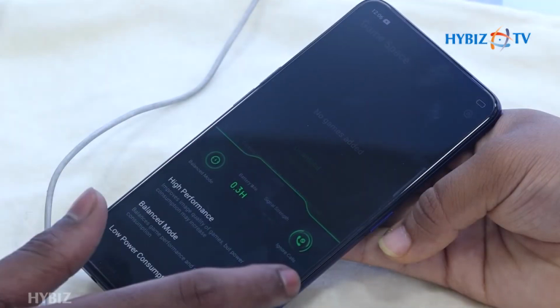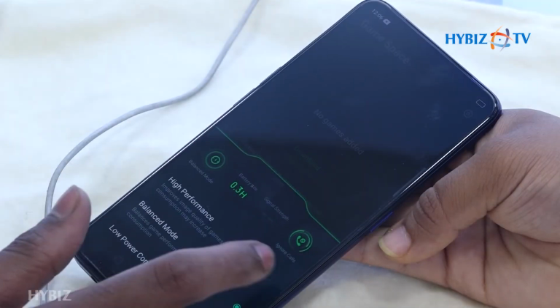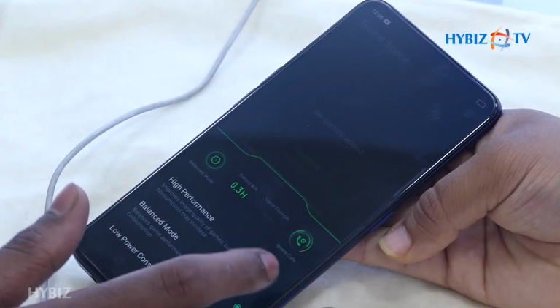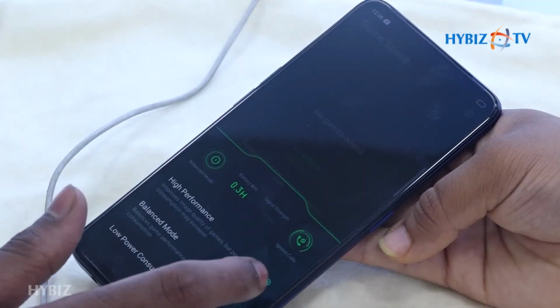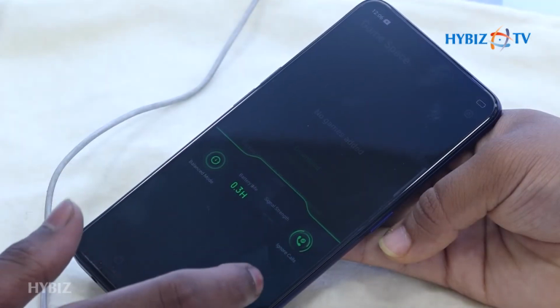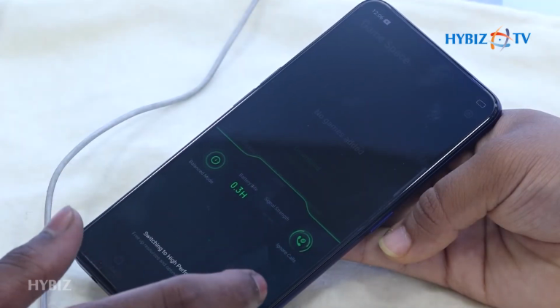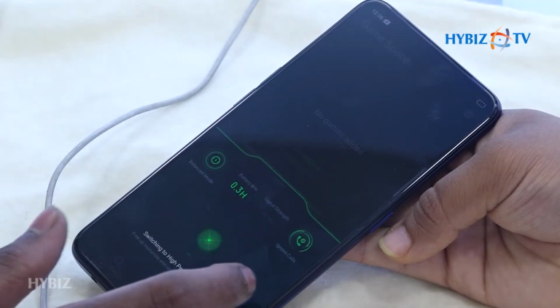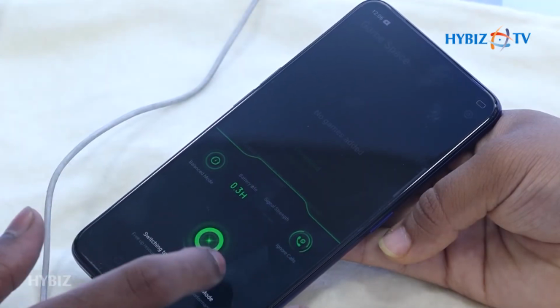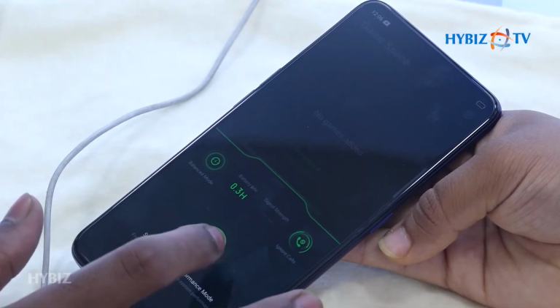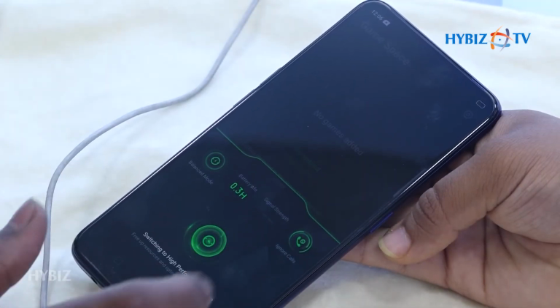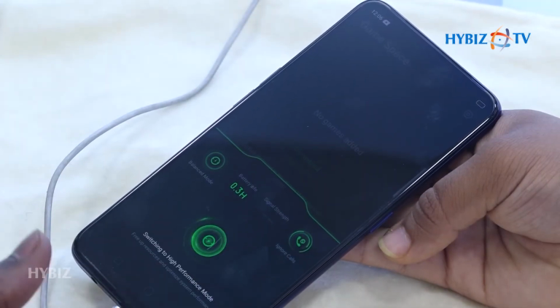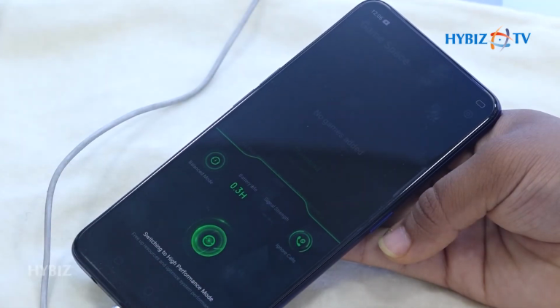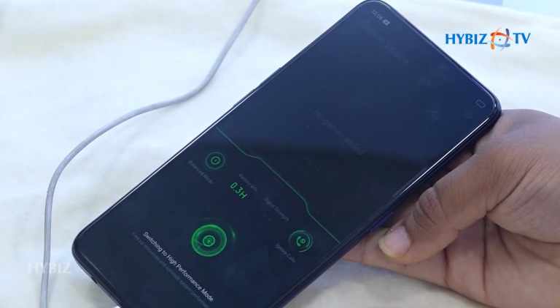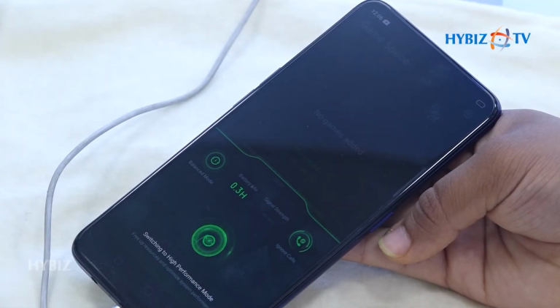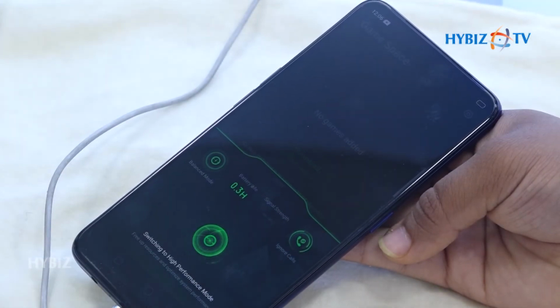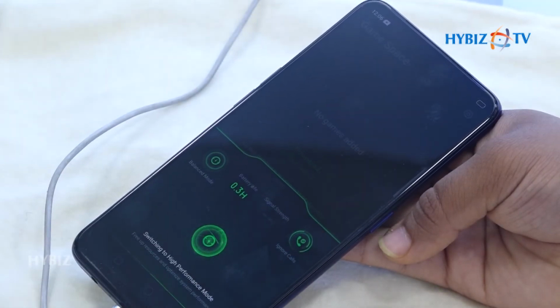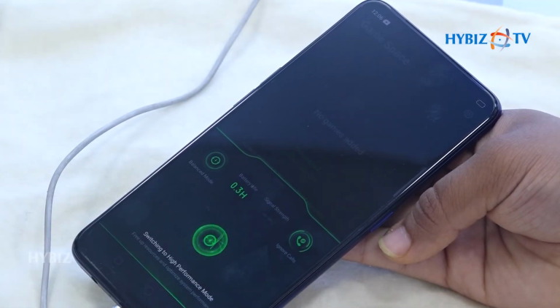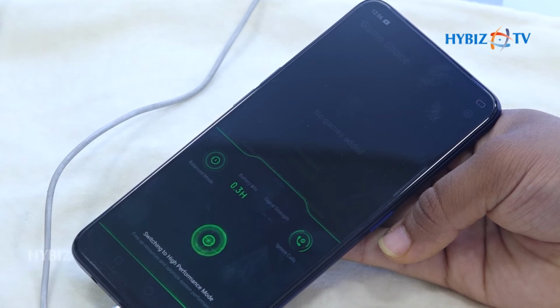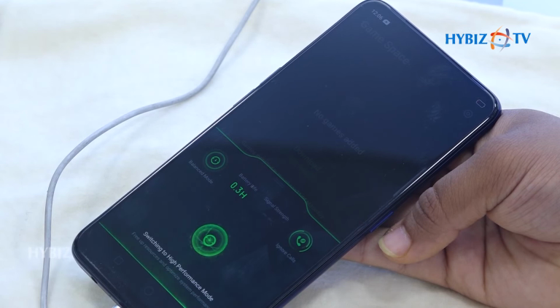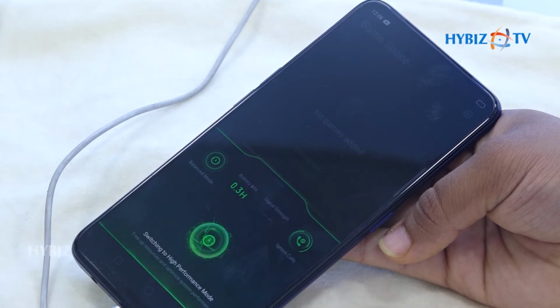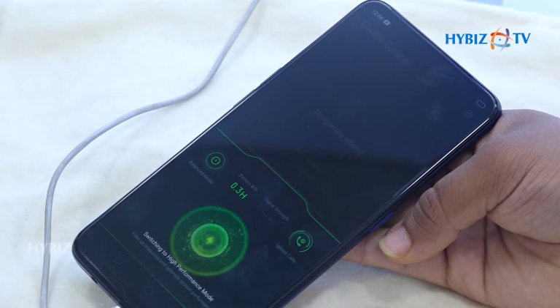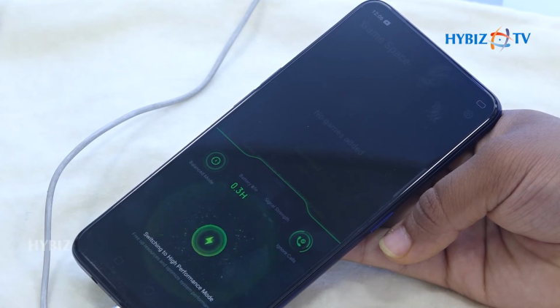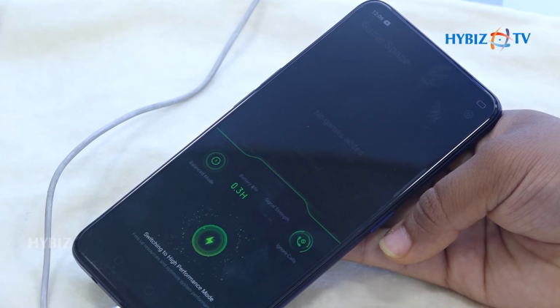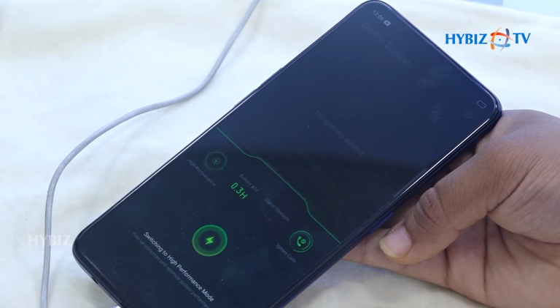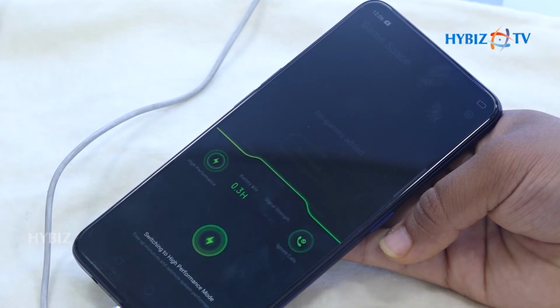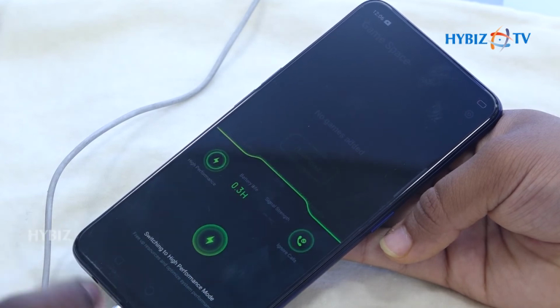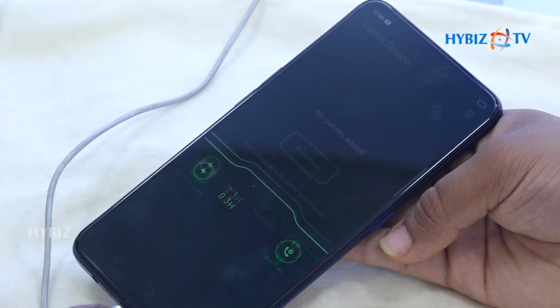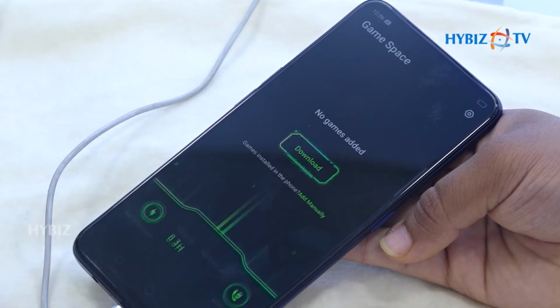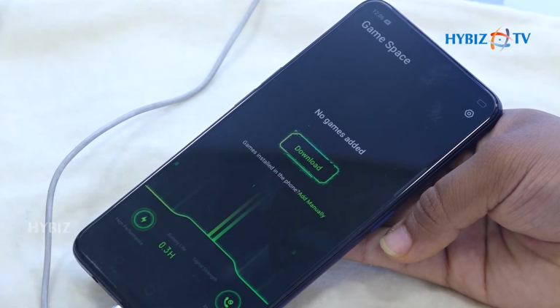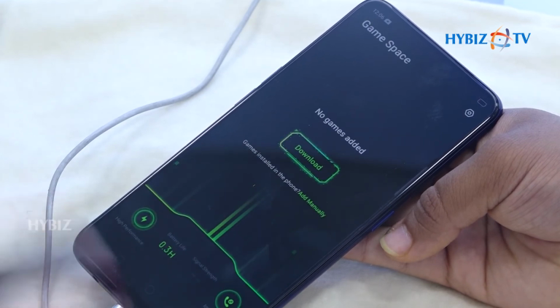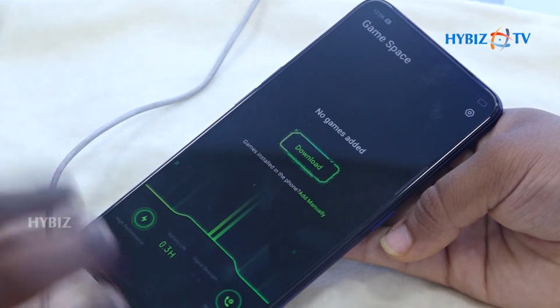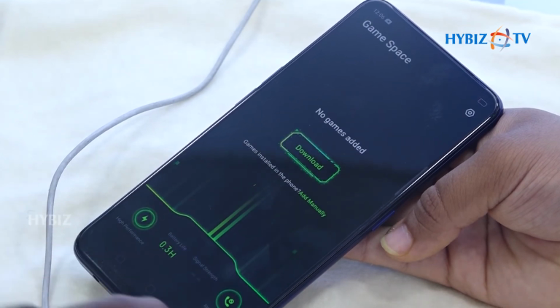We can talk about the monthly software updates. Now we are going to Android 9. Whatever will be available will be updated.